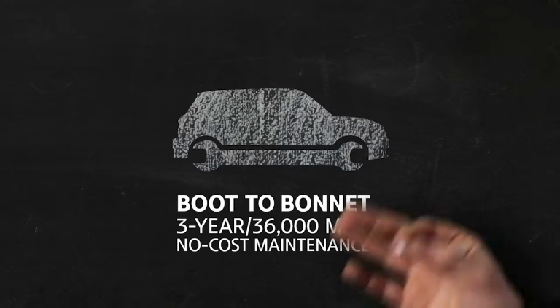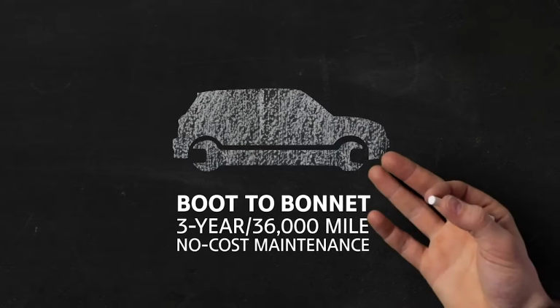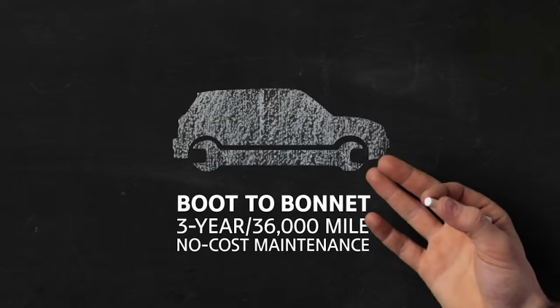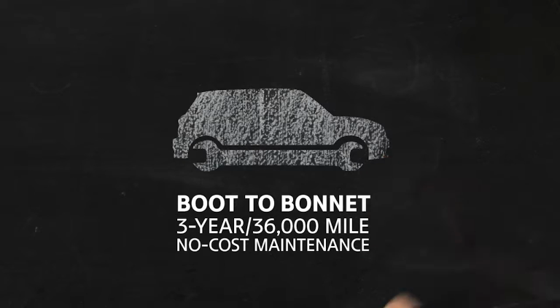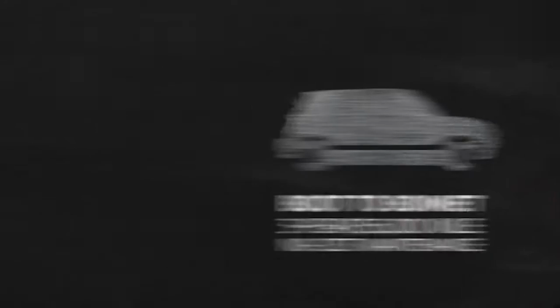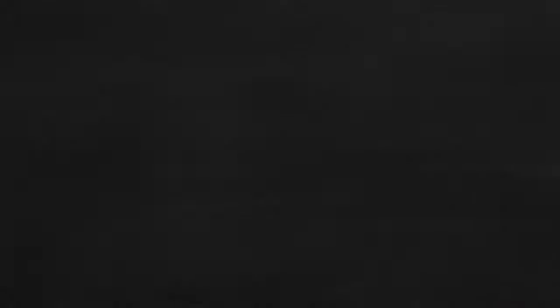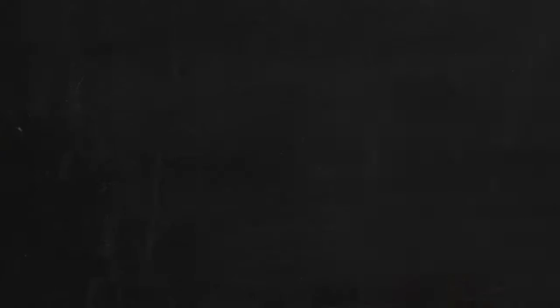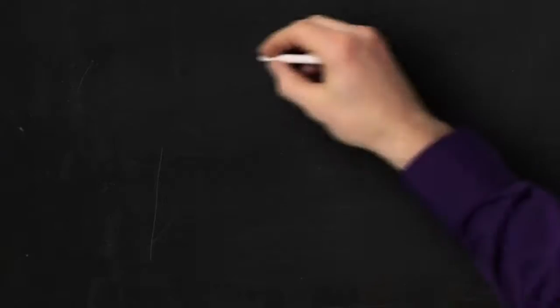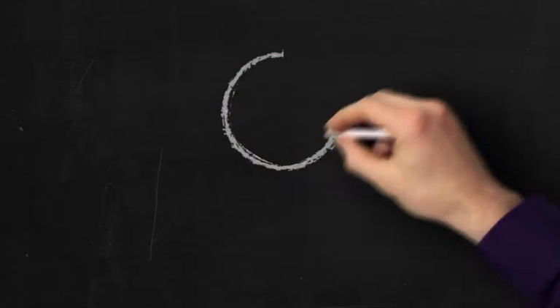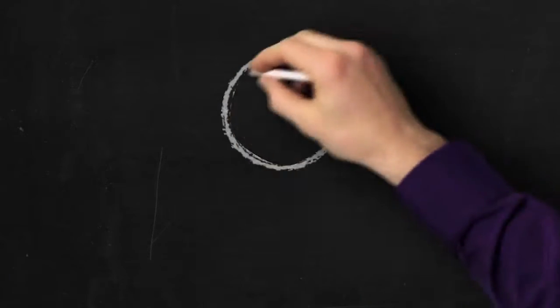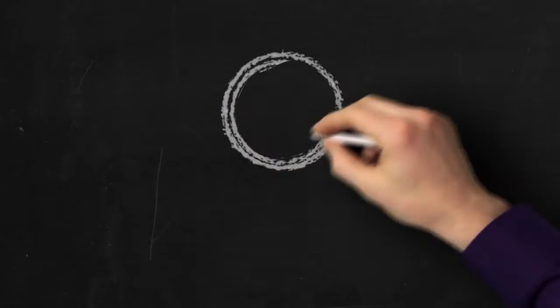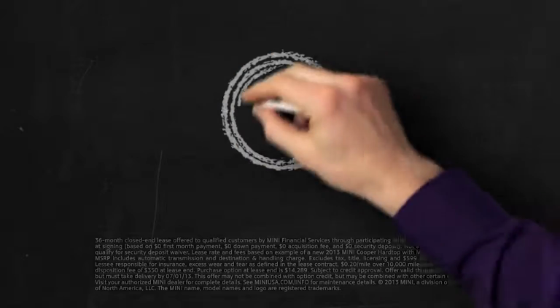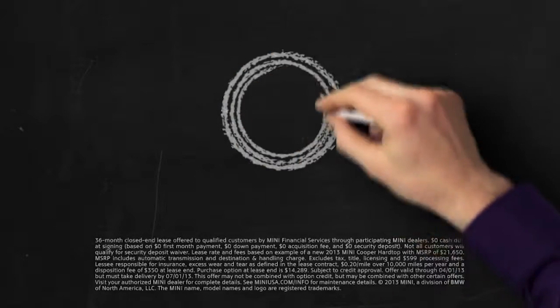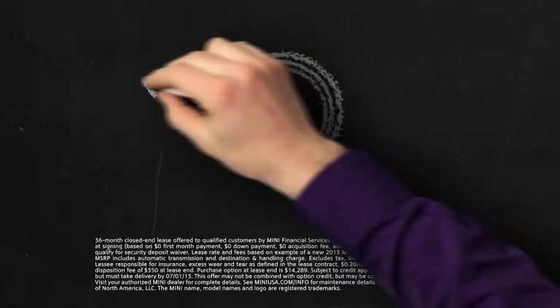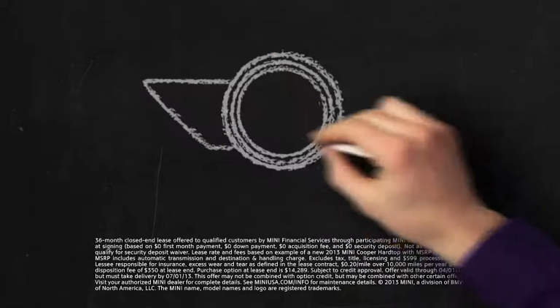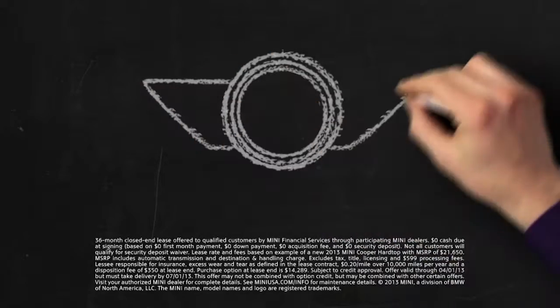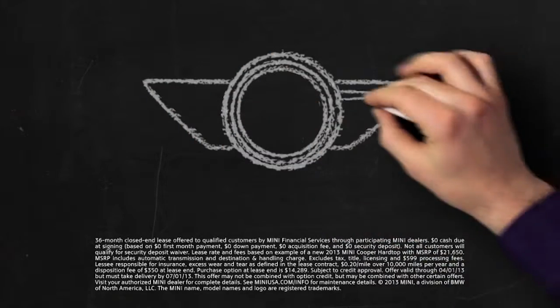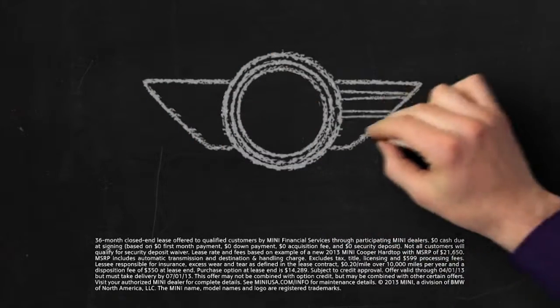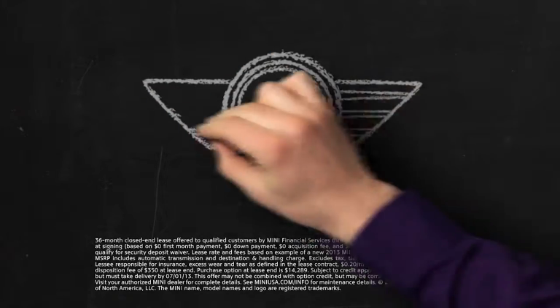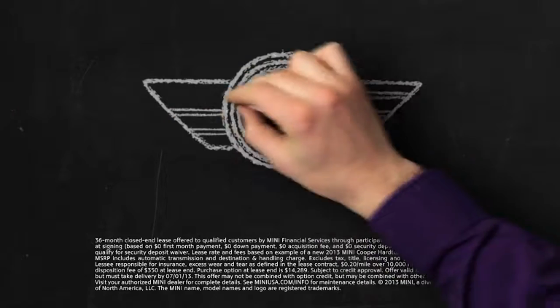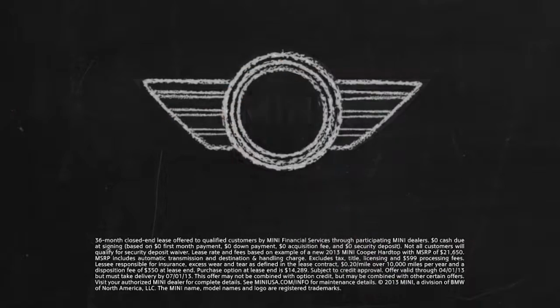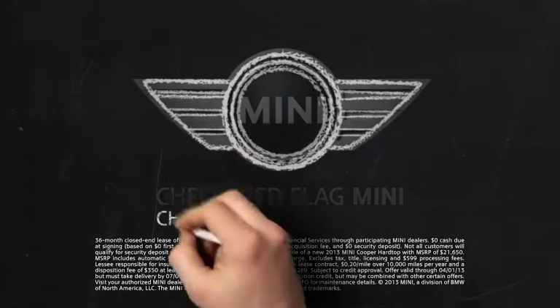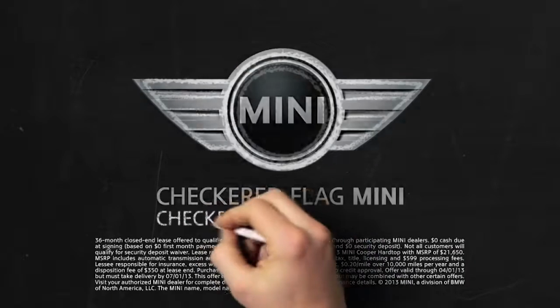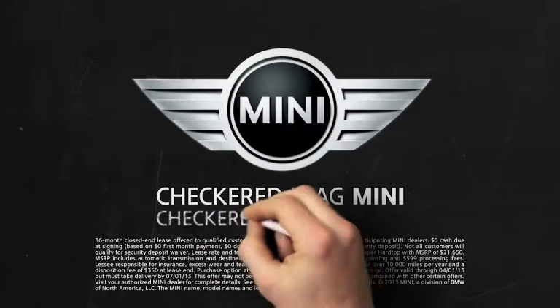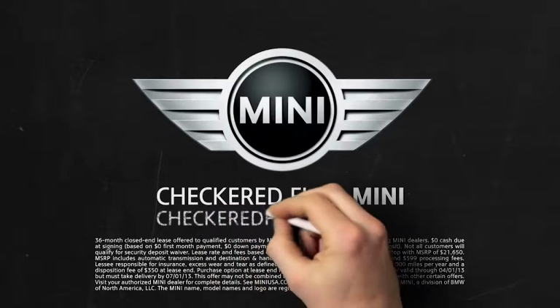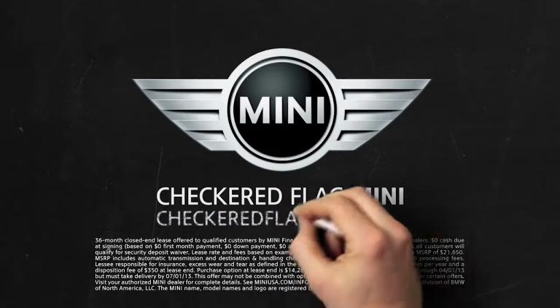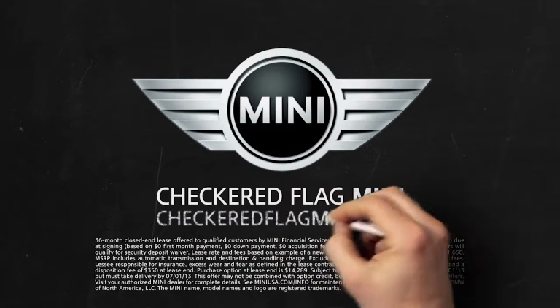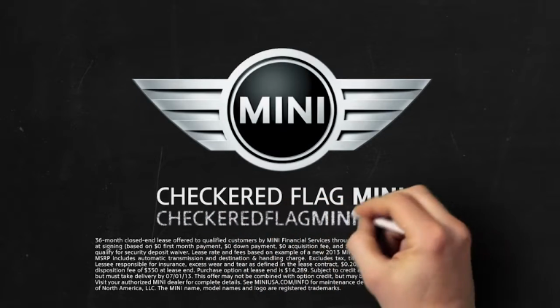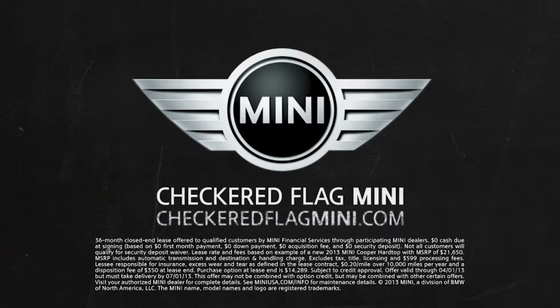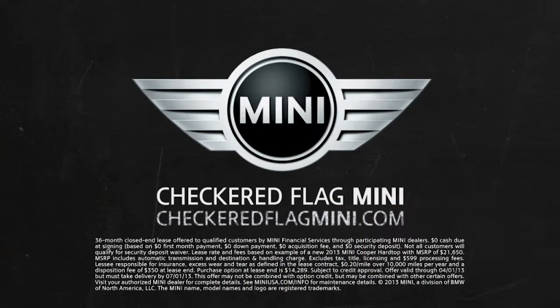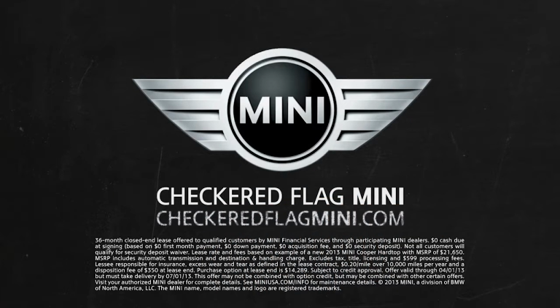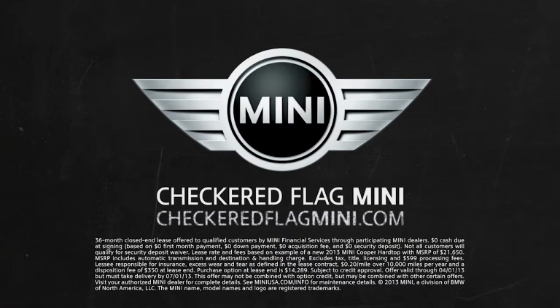See? I told you. A Mini easily fits into your budget. Test drive one at Checkered Flag Mini.